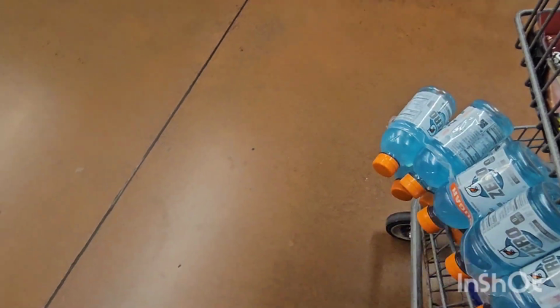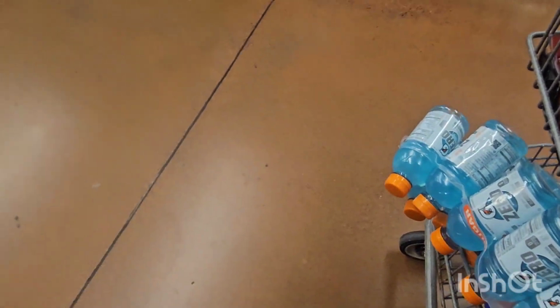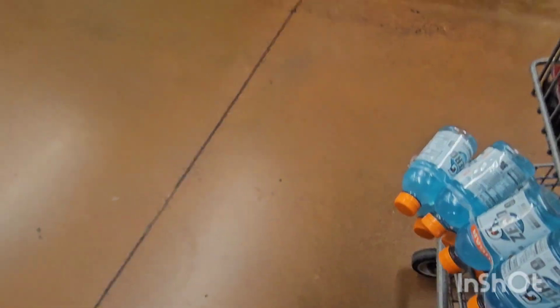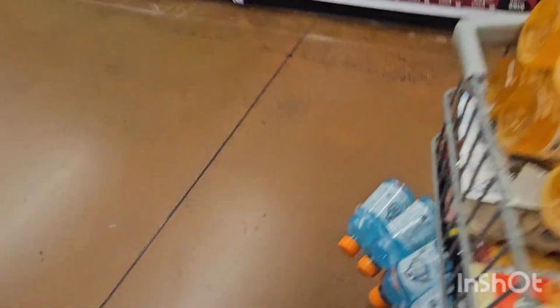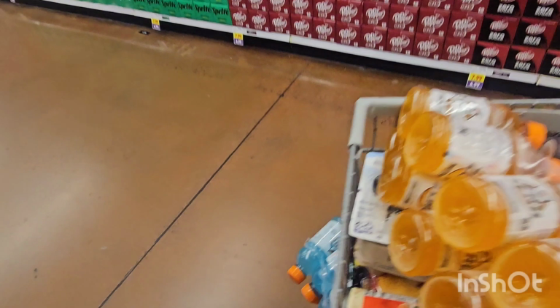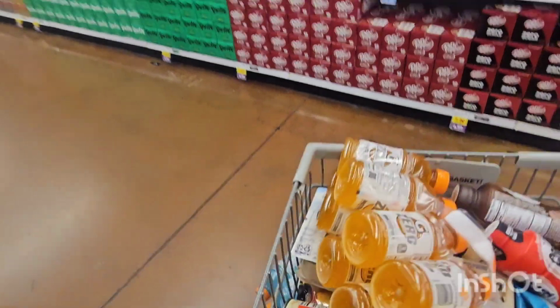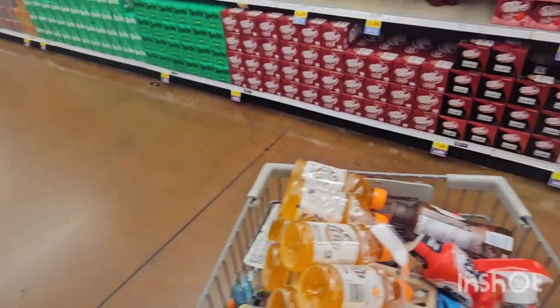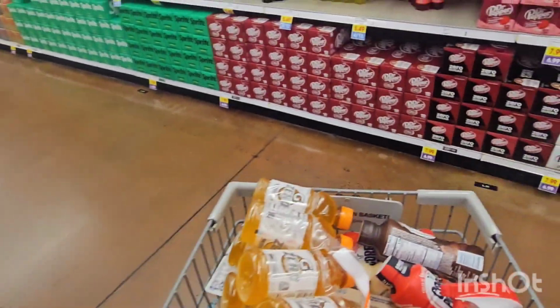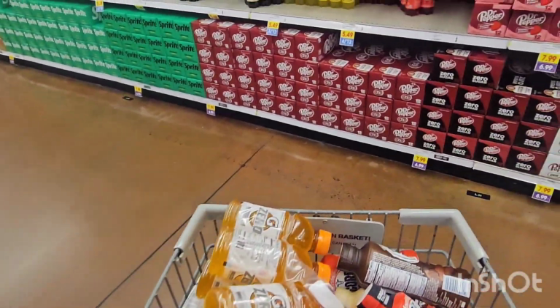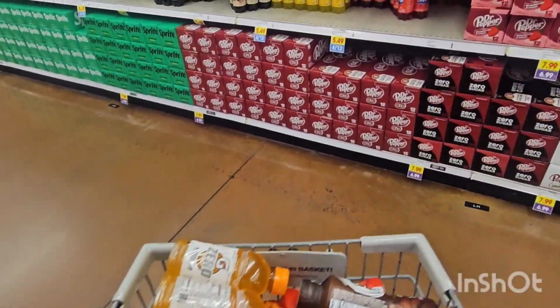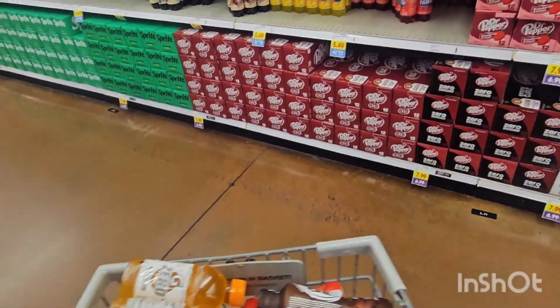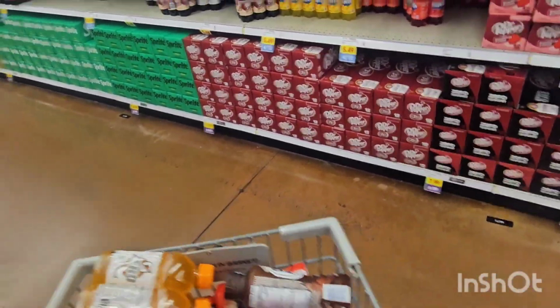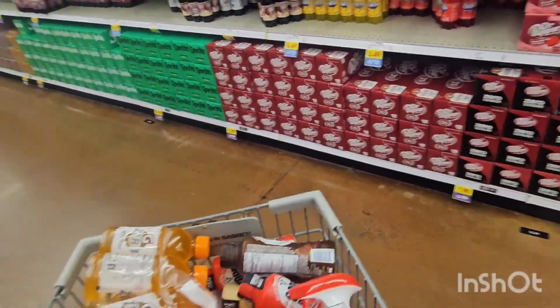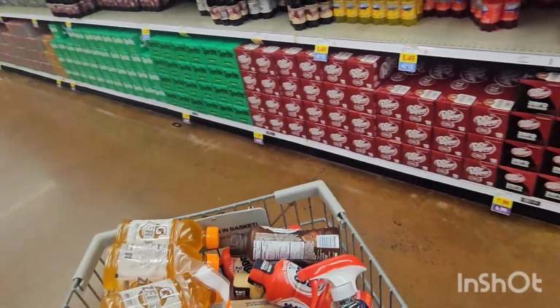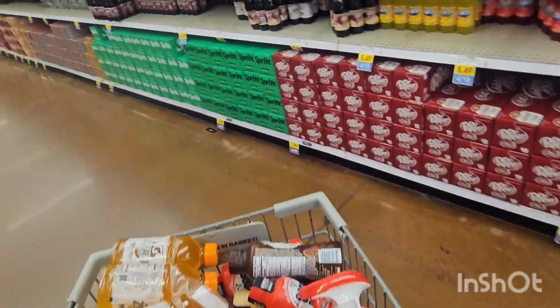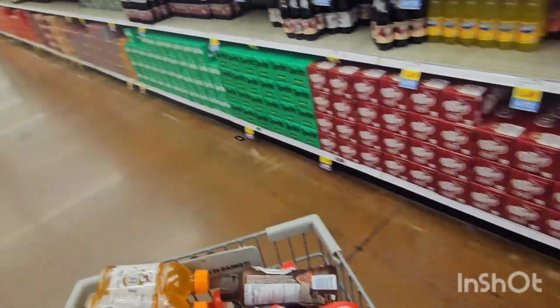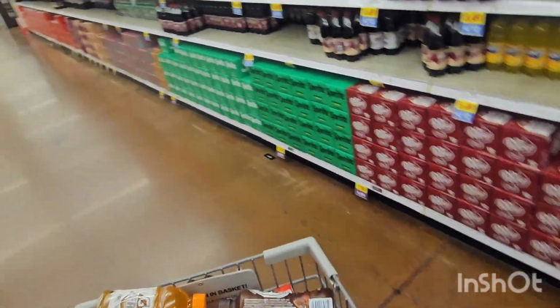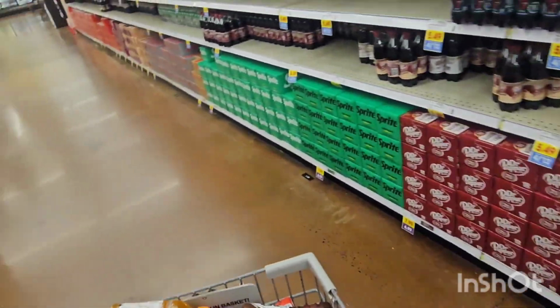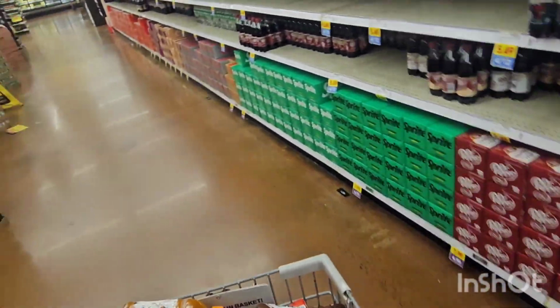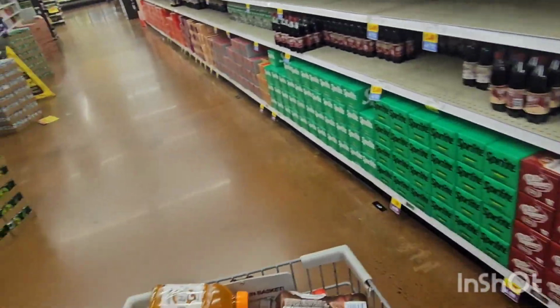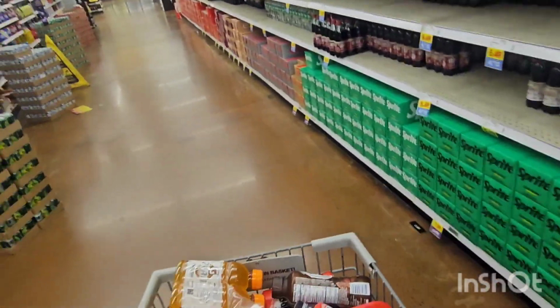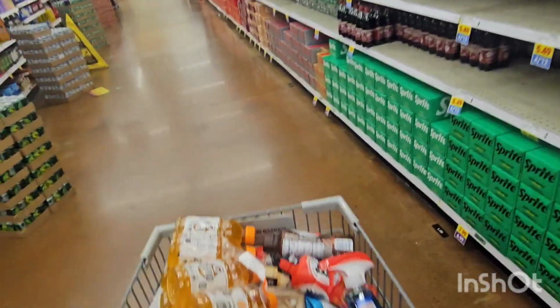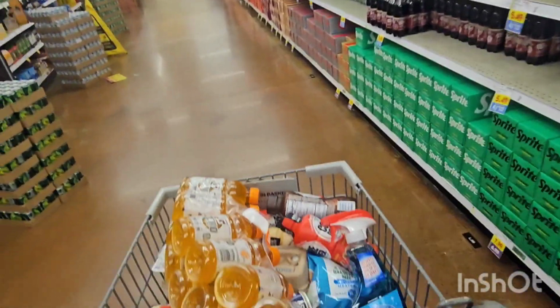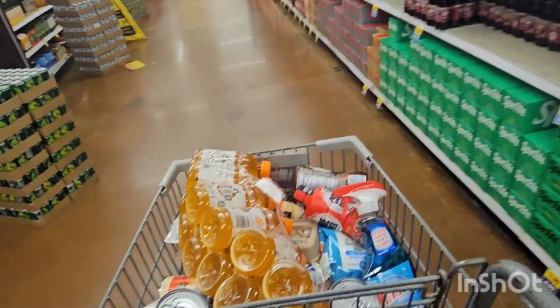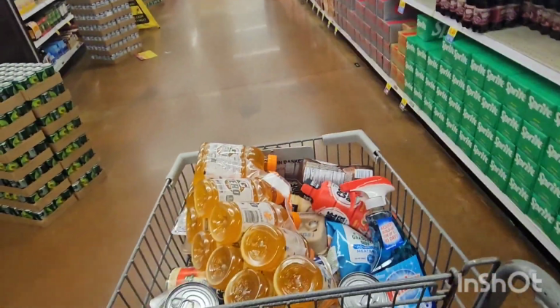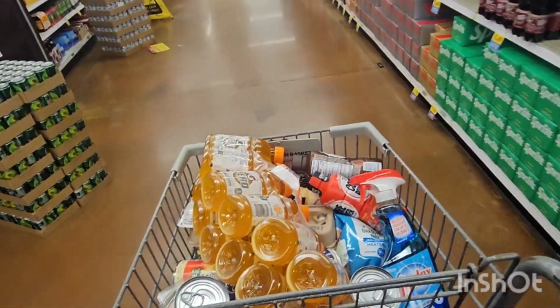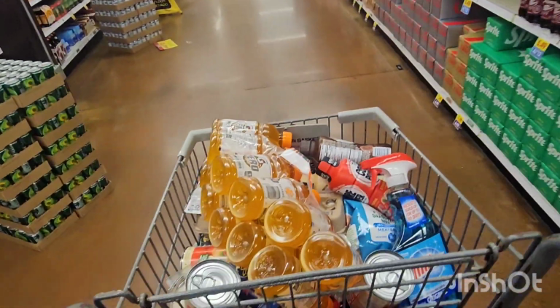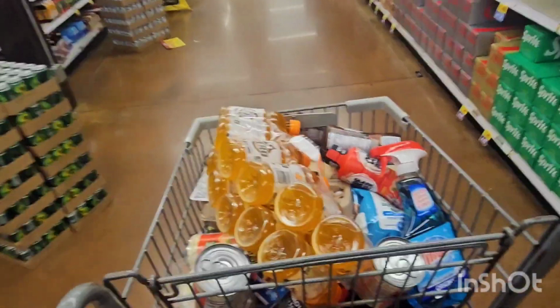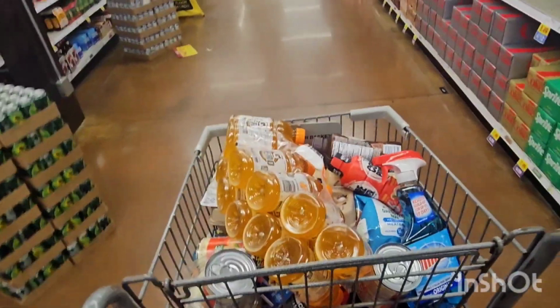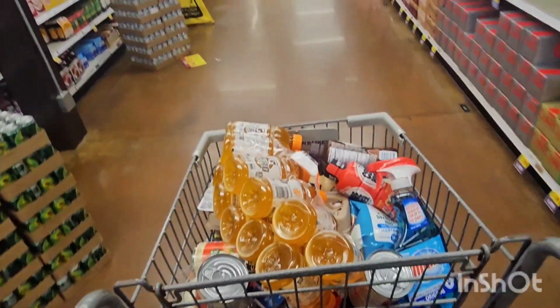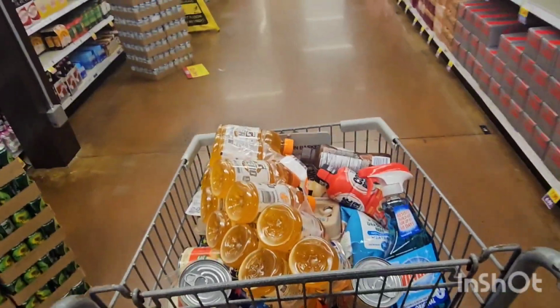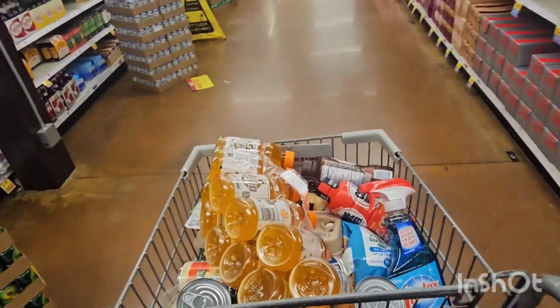When that runs out I always stop by a store later on. Now let's go check out.